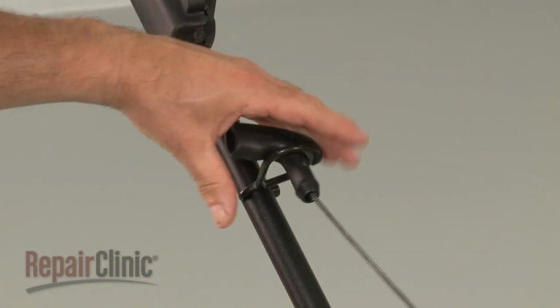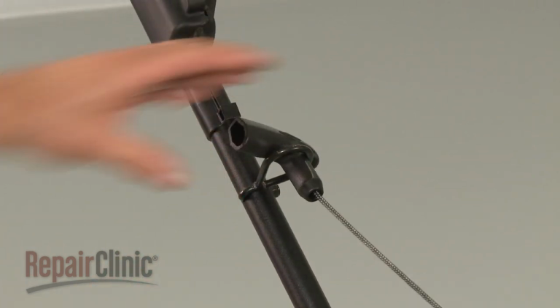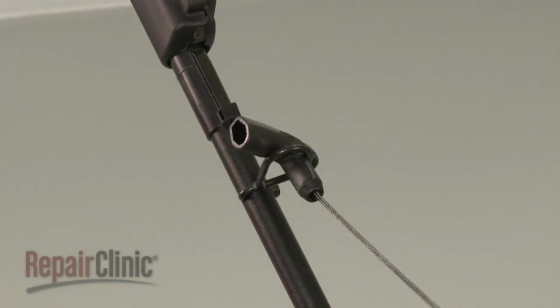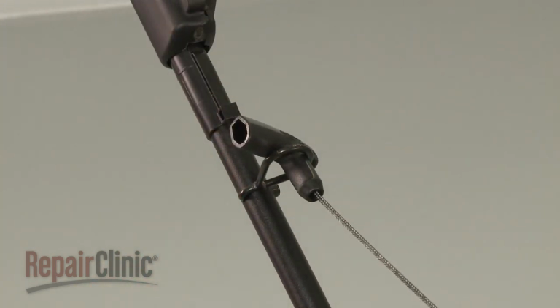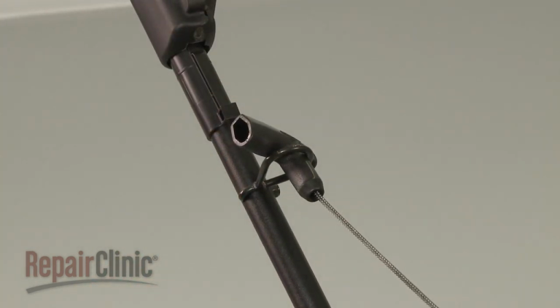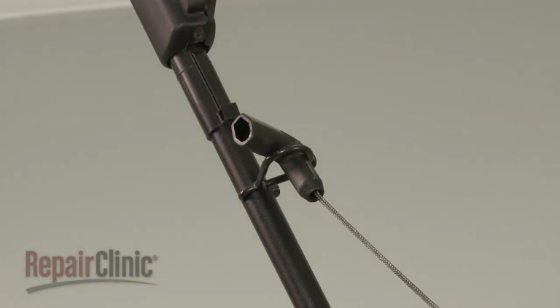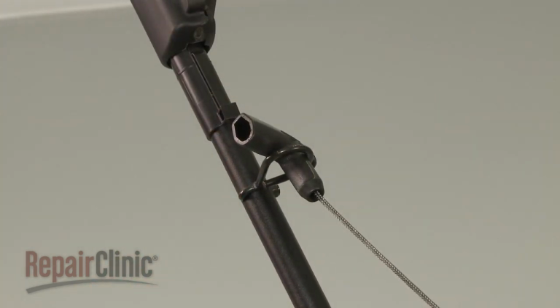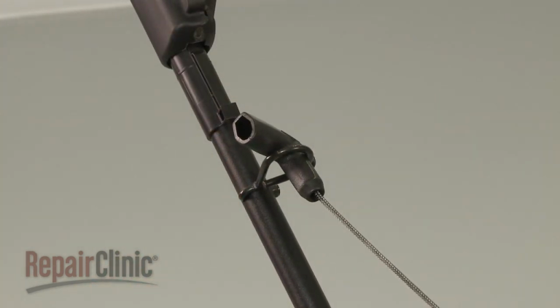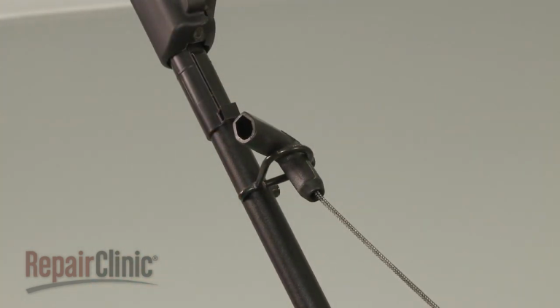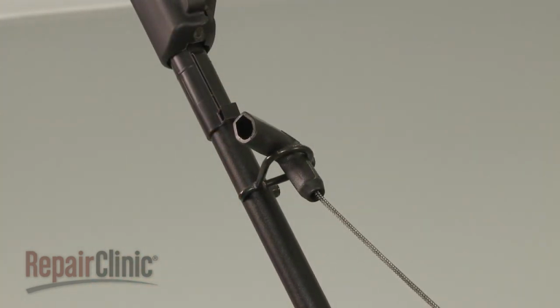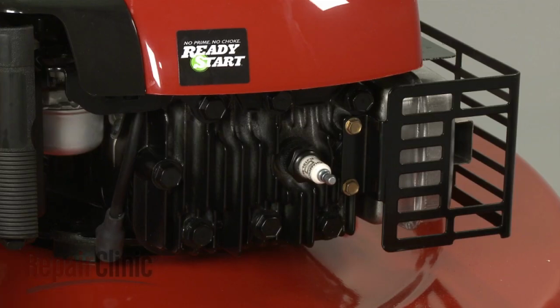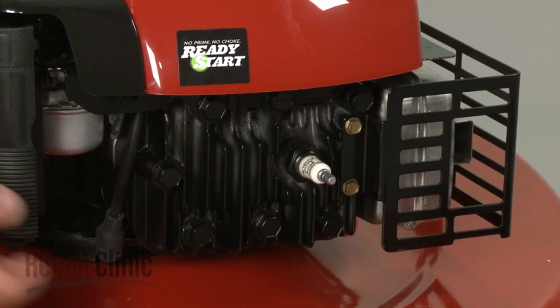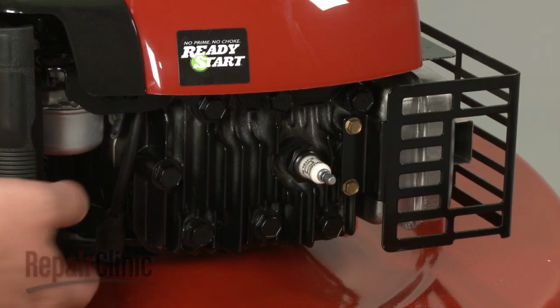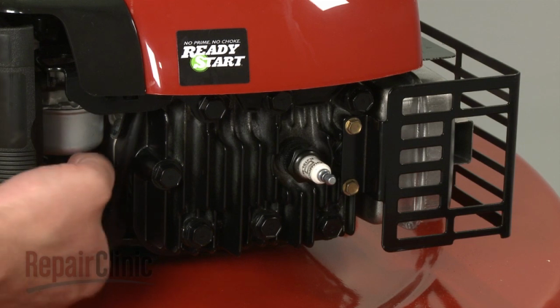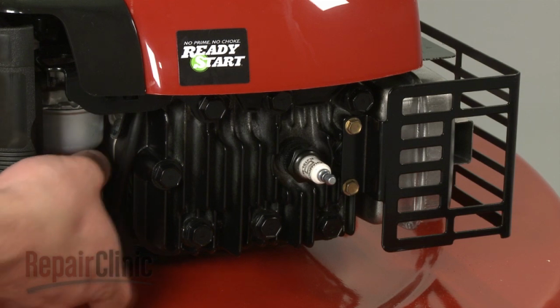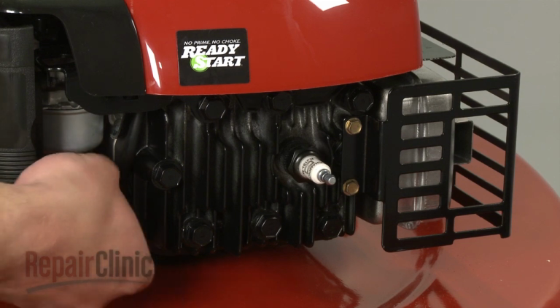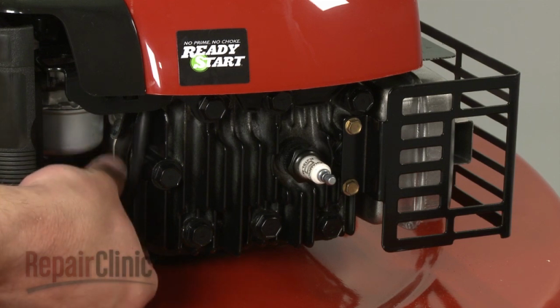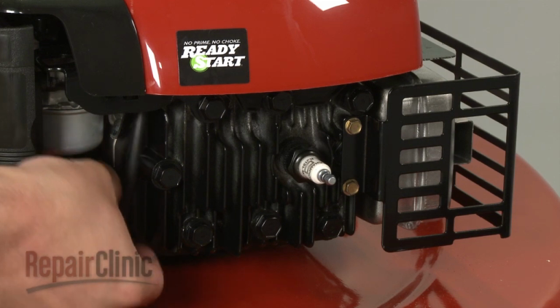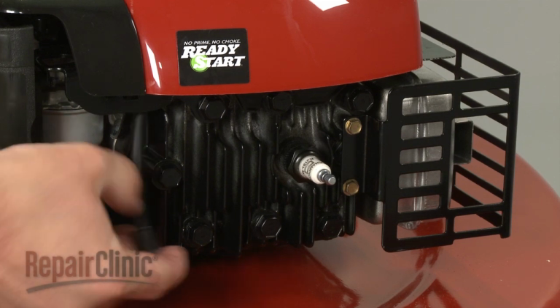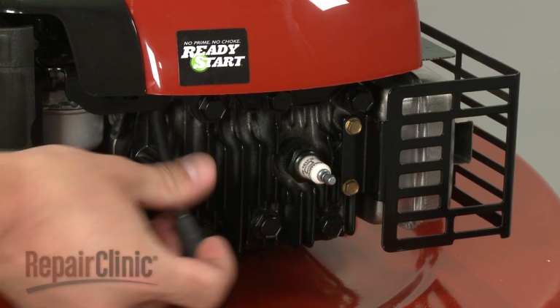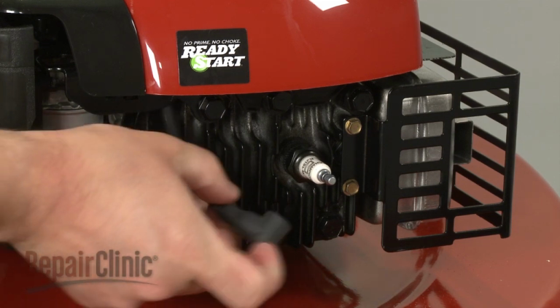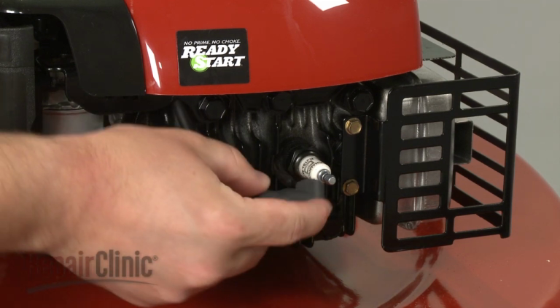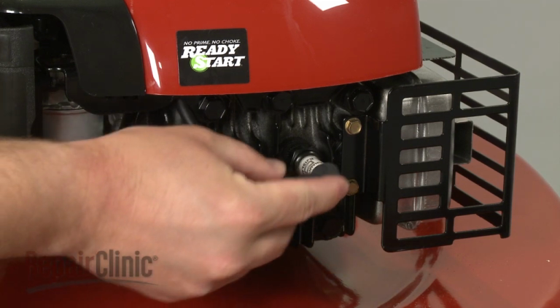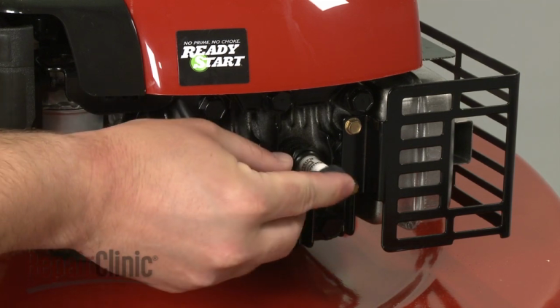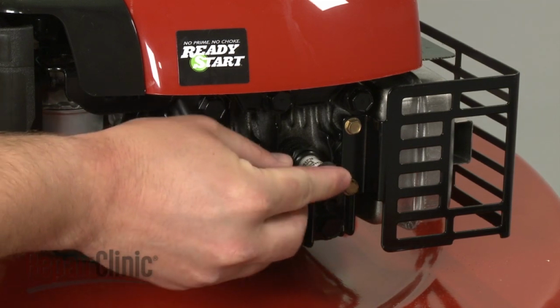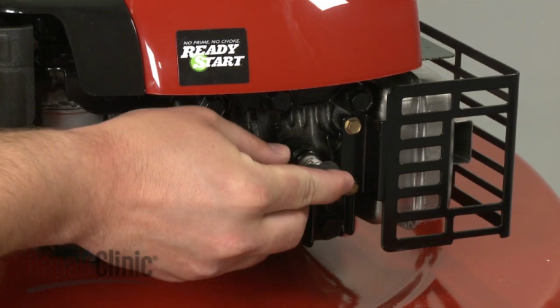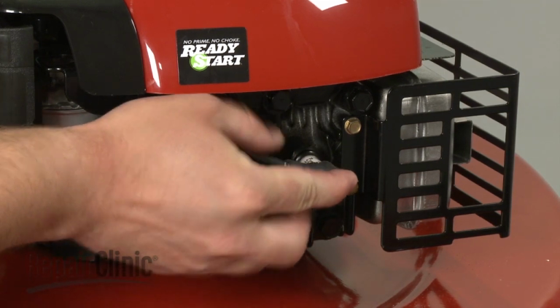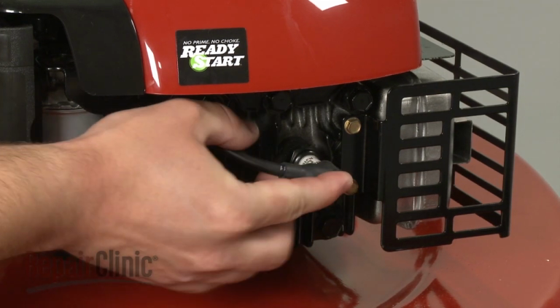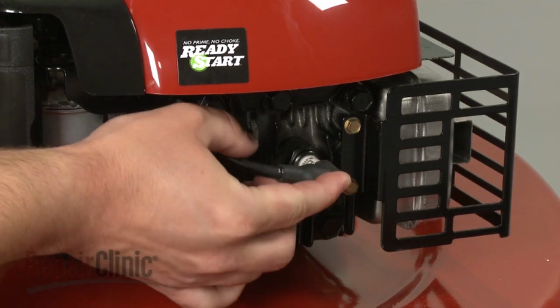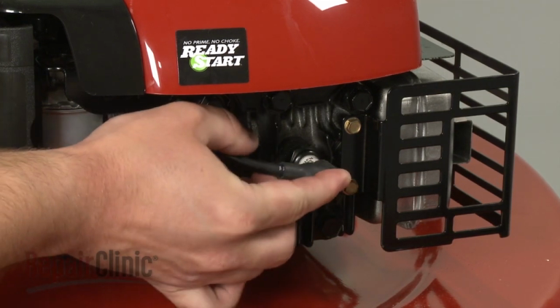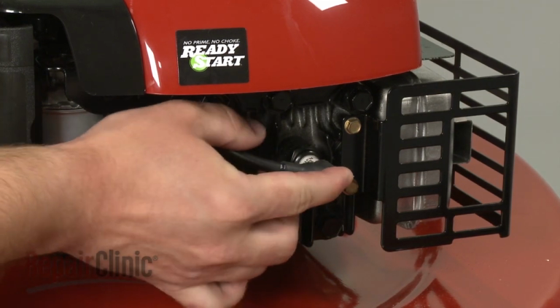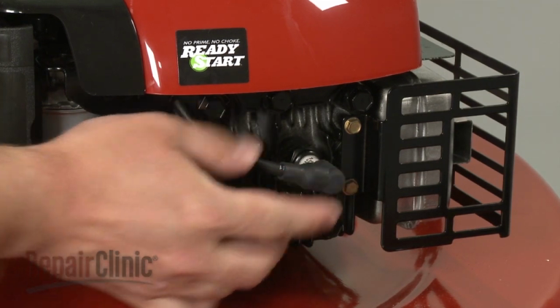With the engine reassembled, you can now reattach the spark plug wire and boot. Take care.